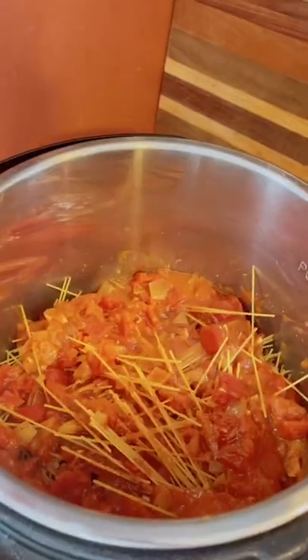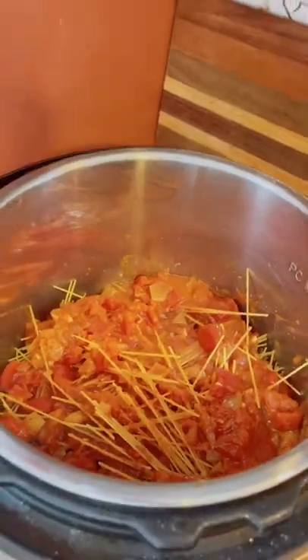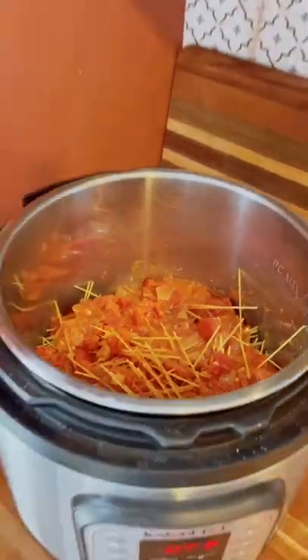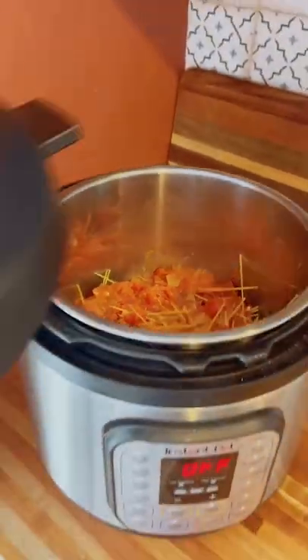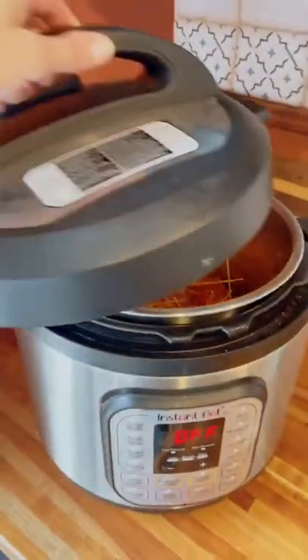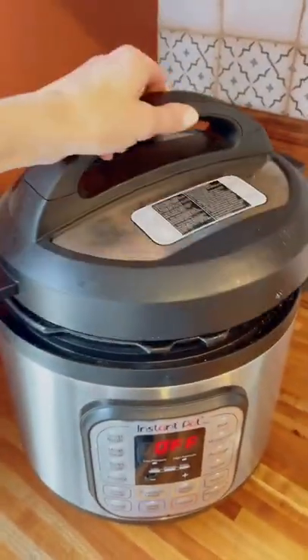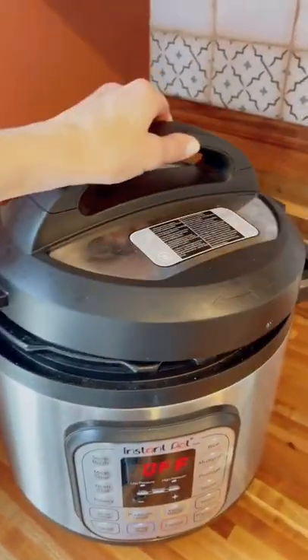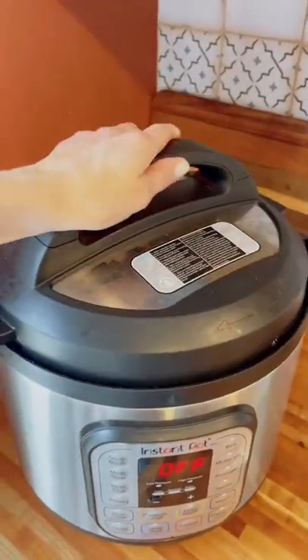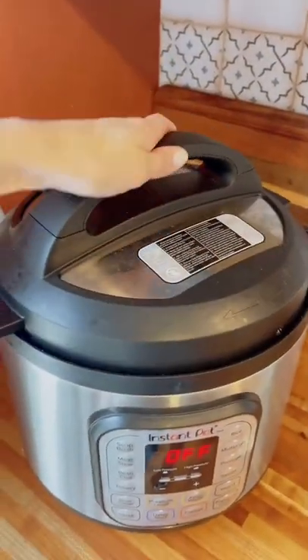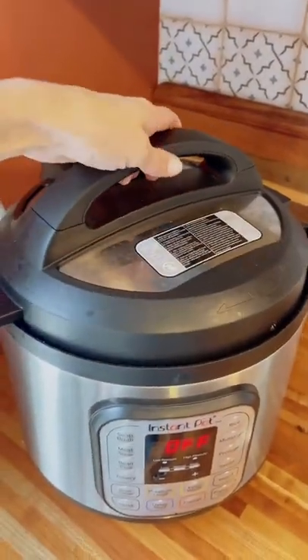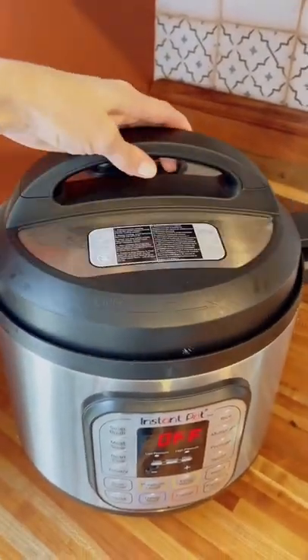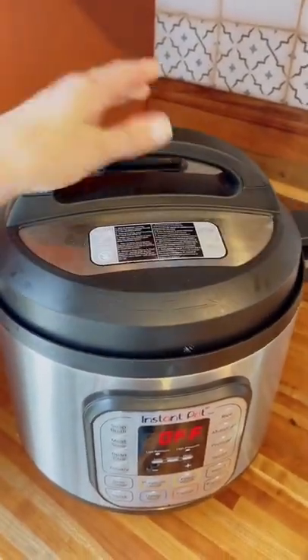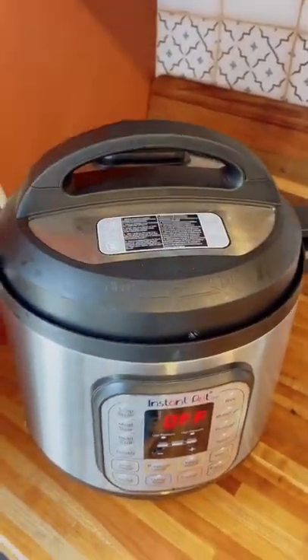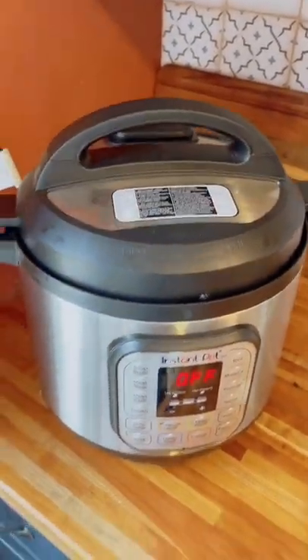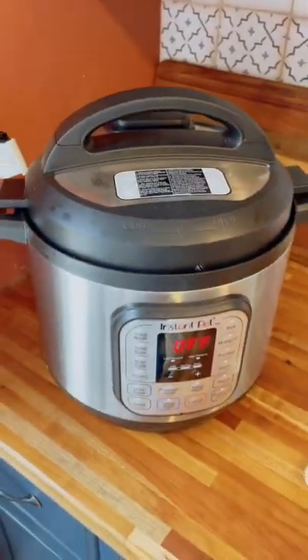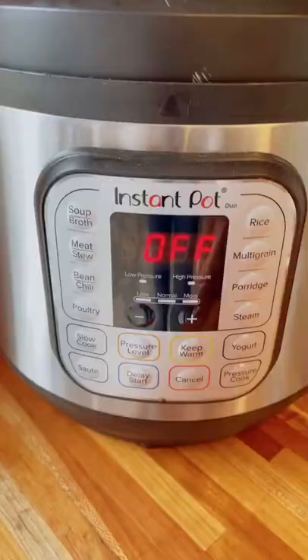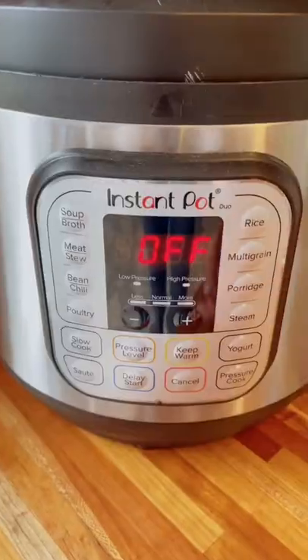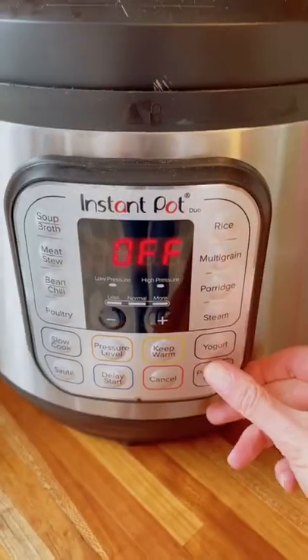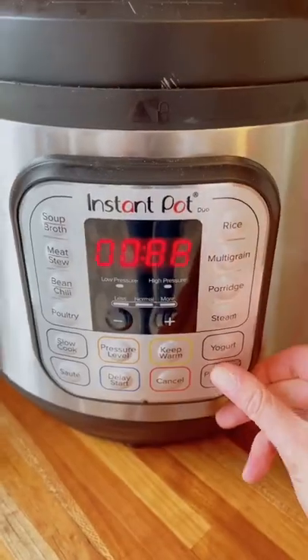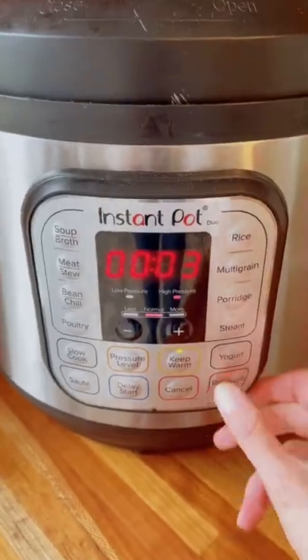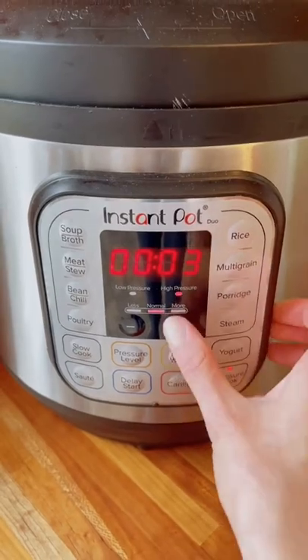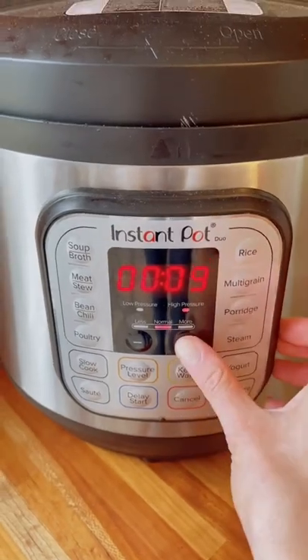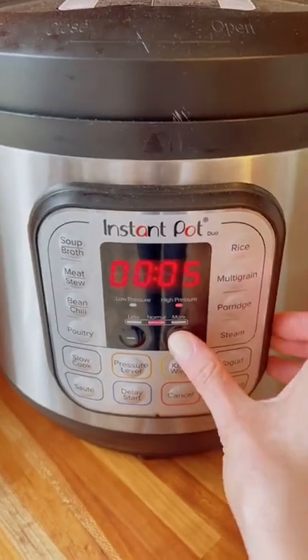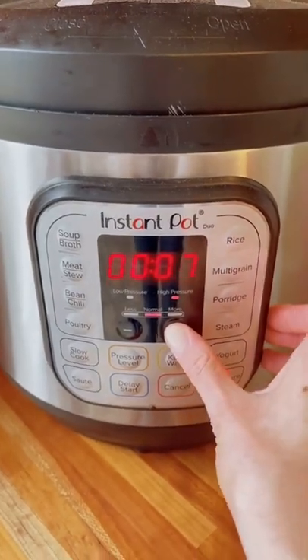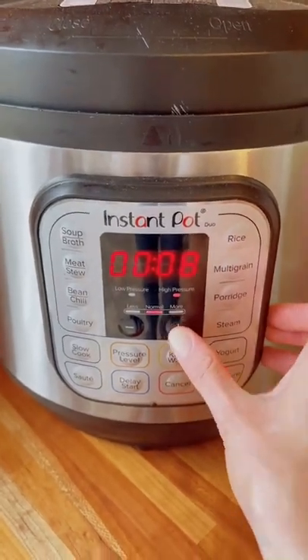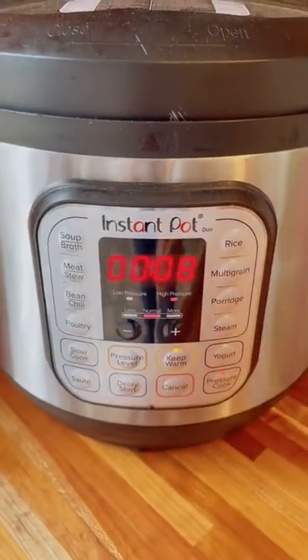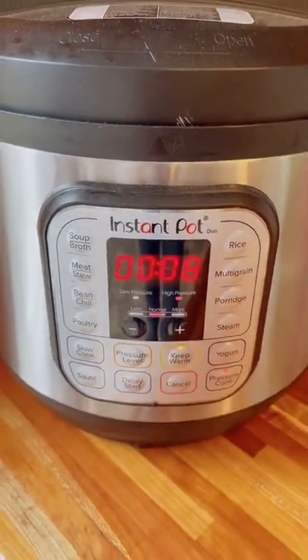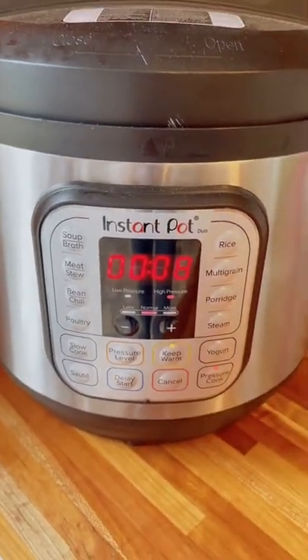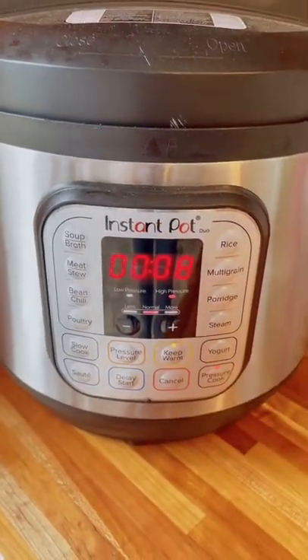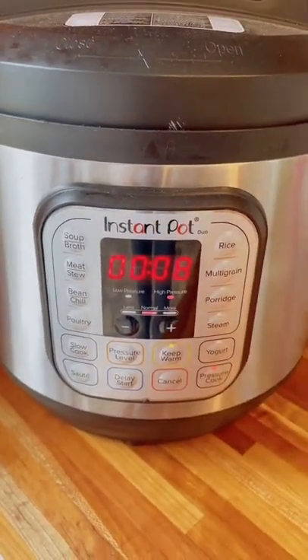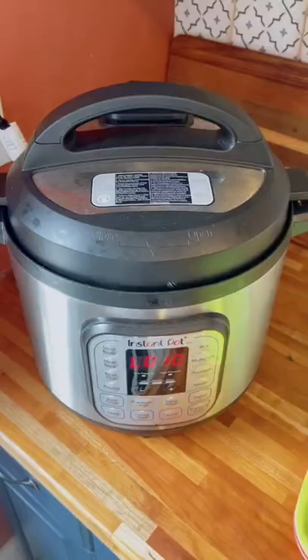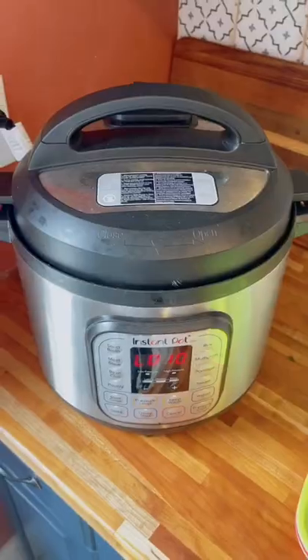After this step I like to add an extra cup of water. Set your instant pot to high pressure and cook for eight minutes.